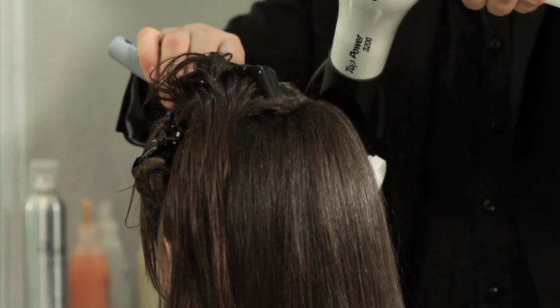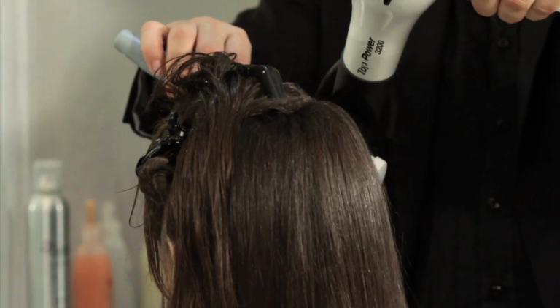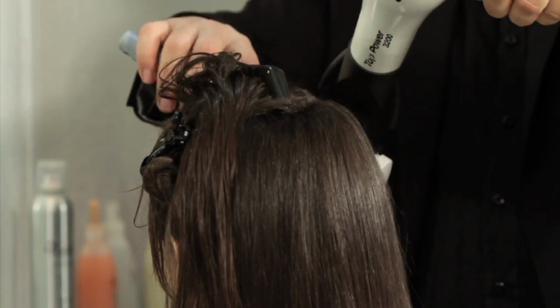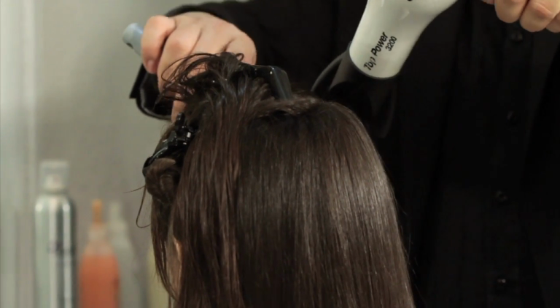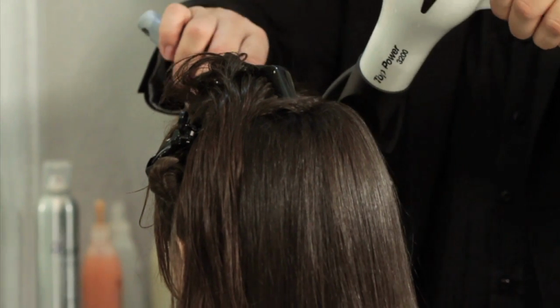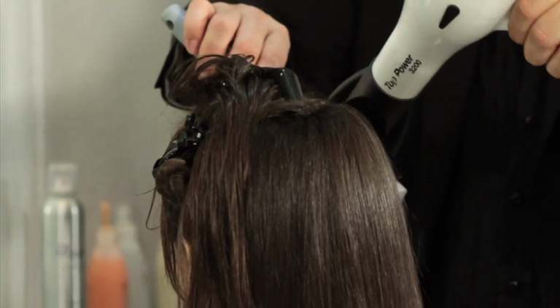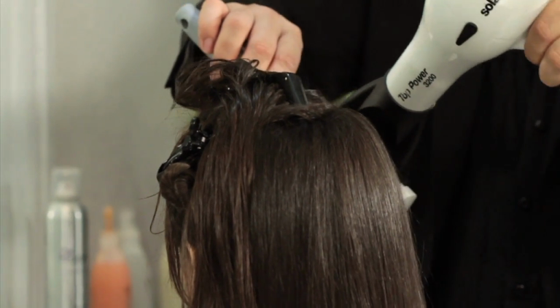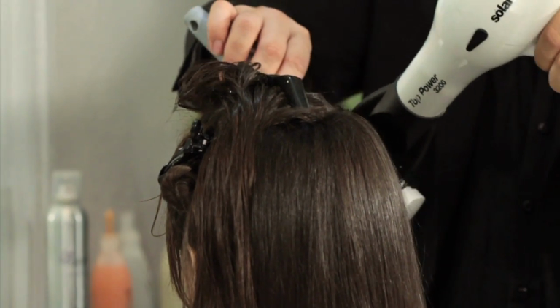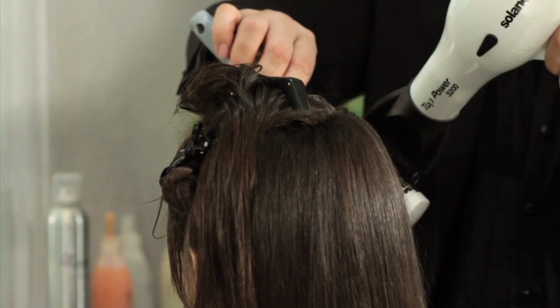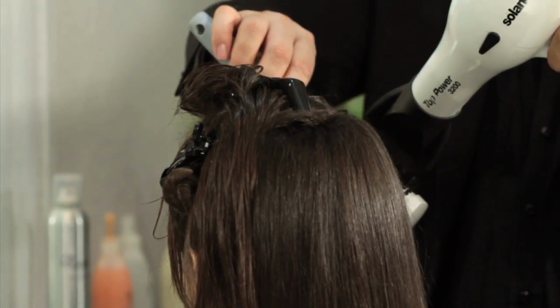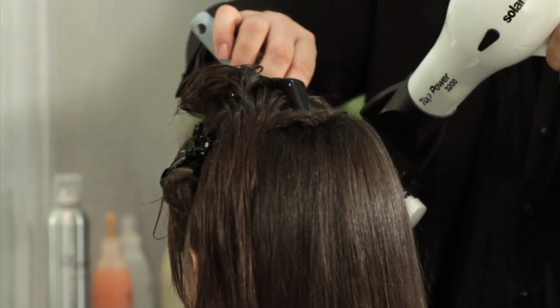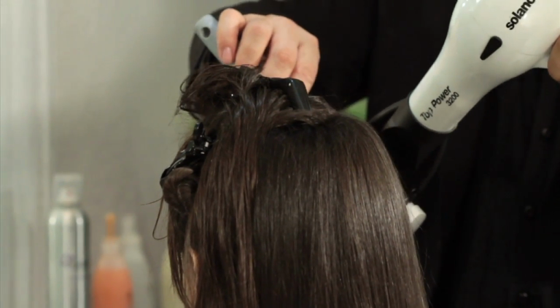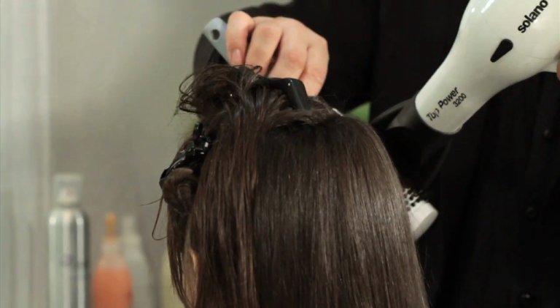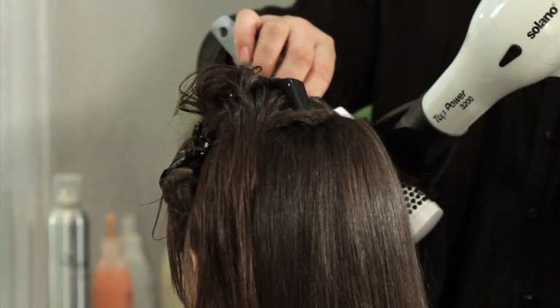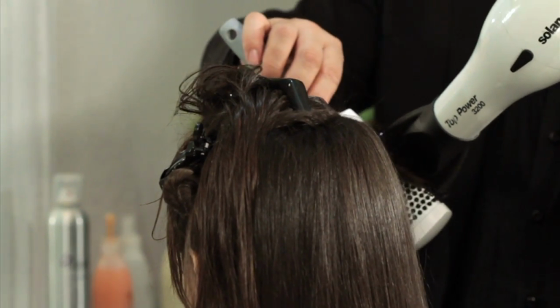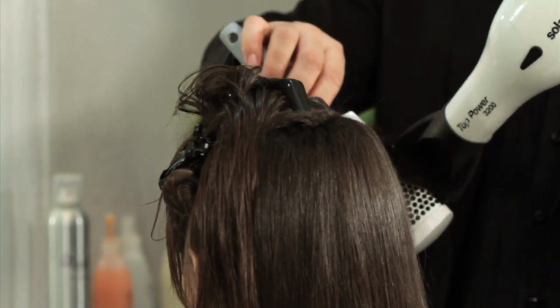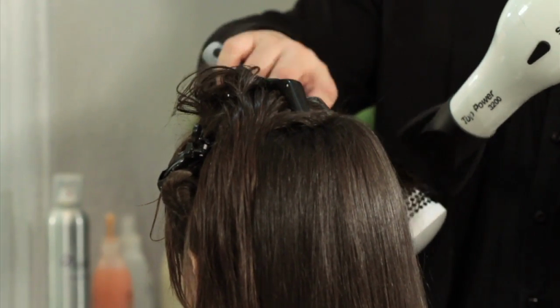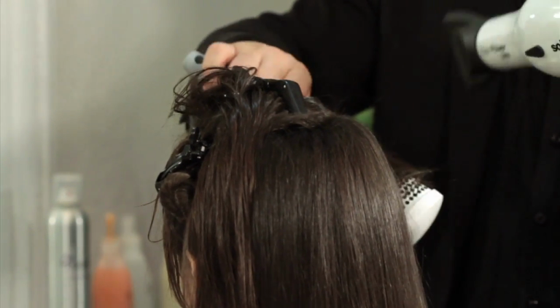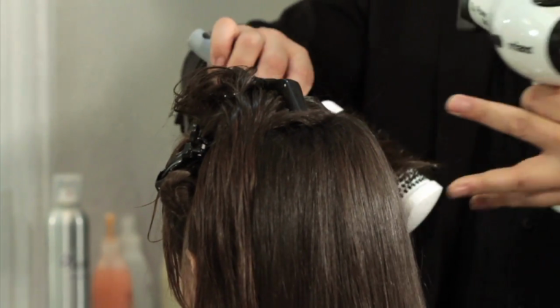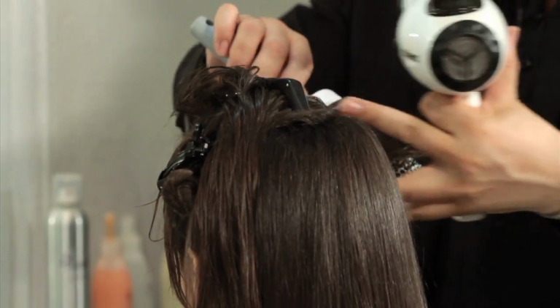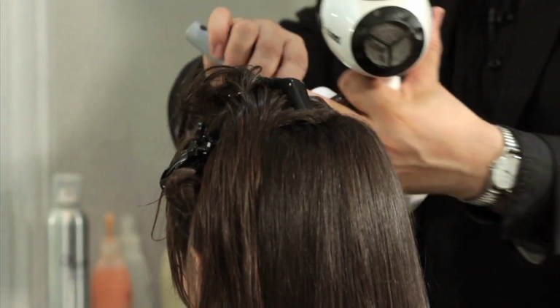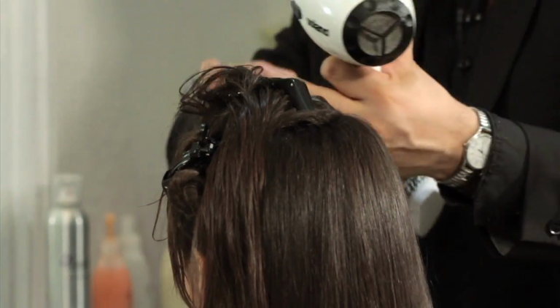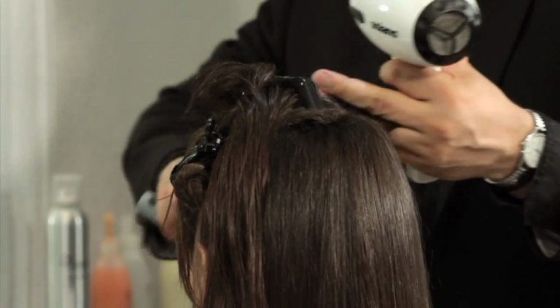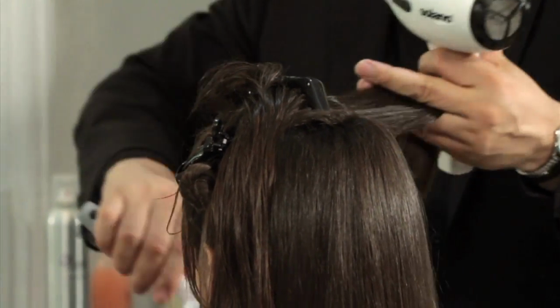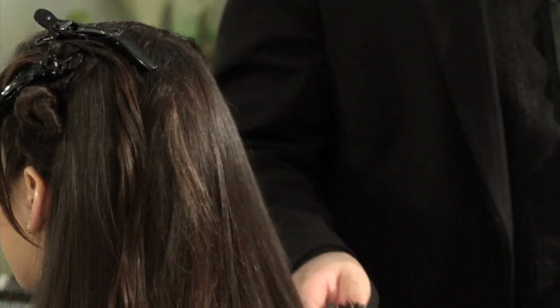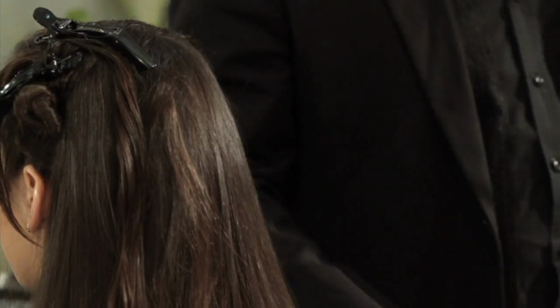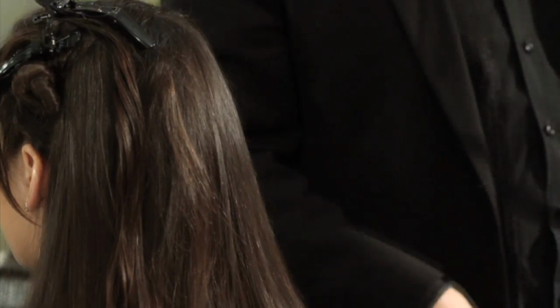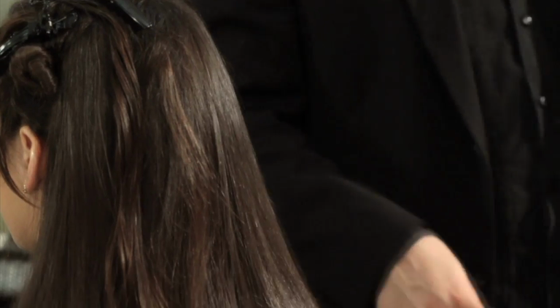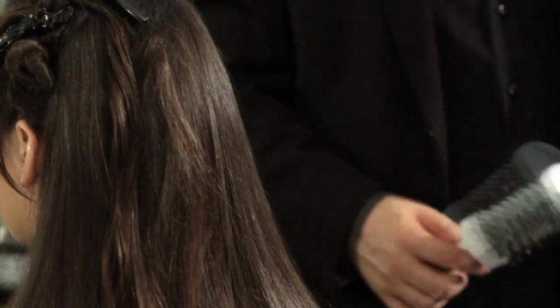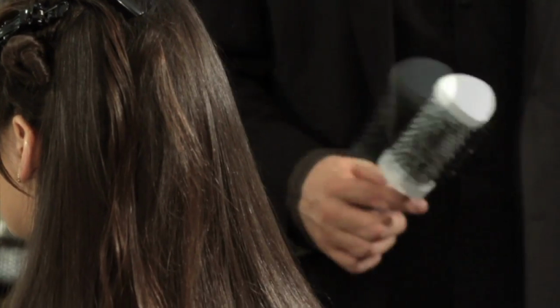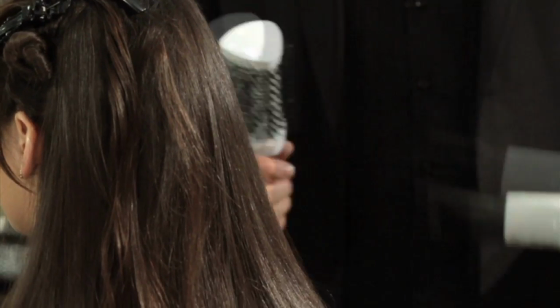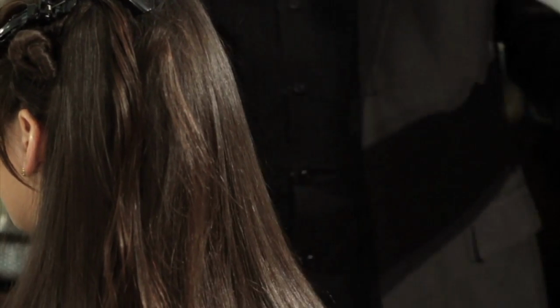The hair is coming out nice and smooth — Japanese straight almost.